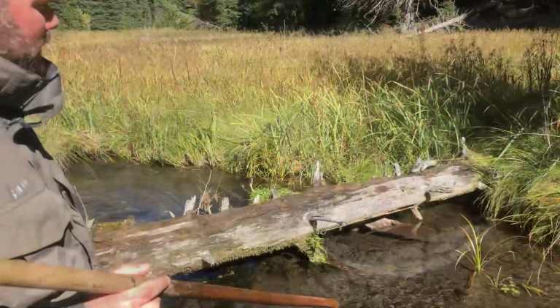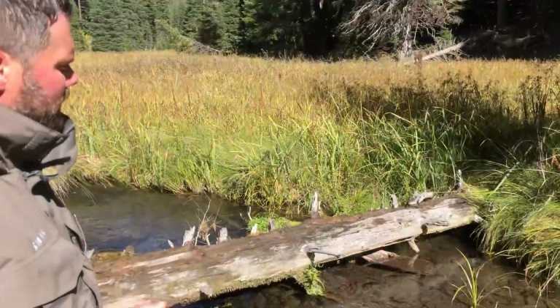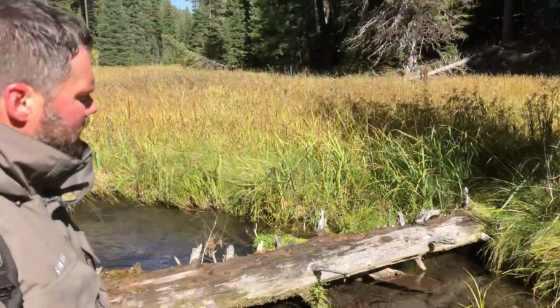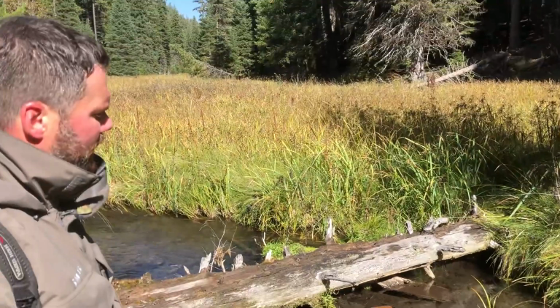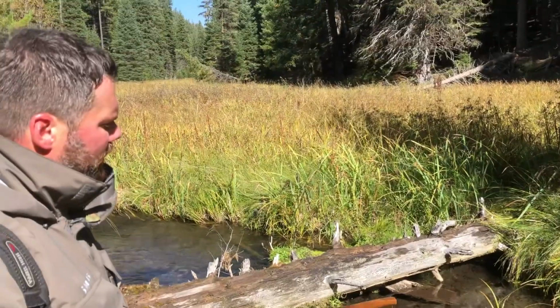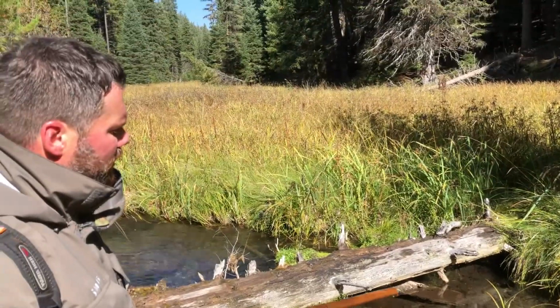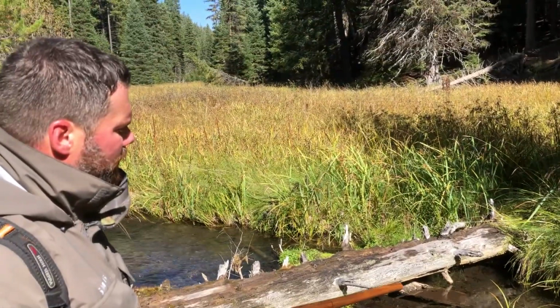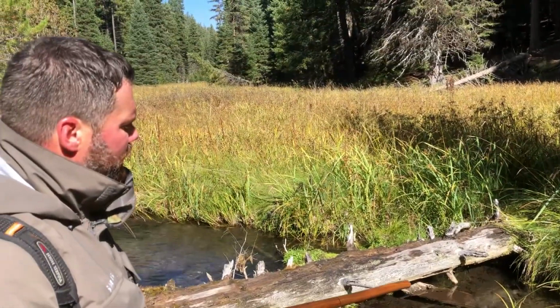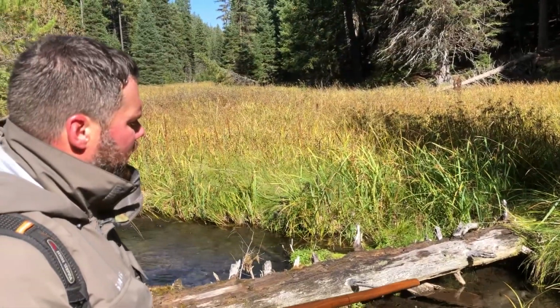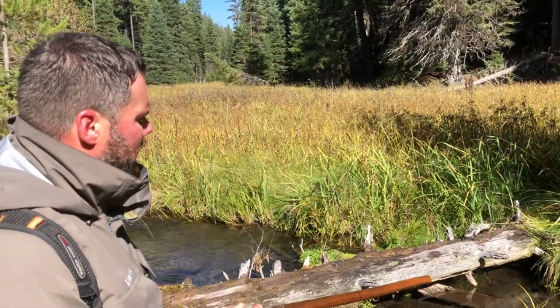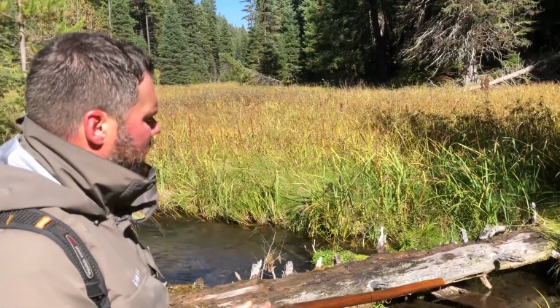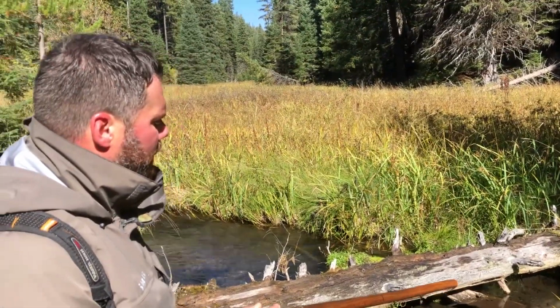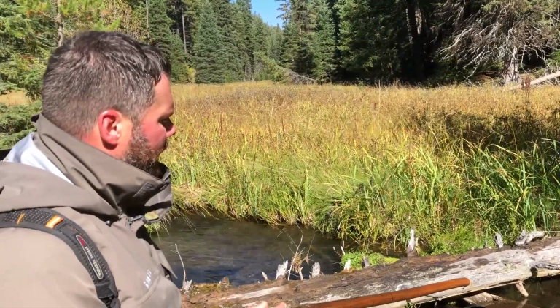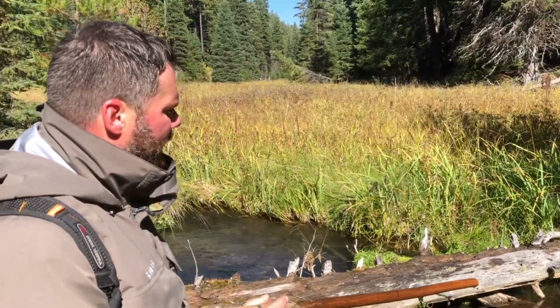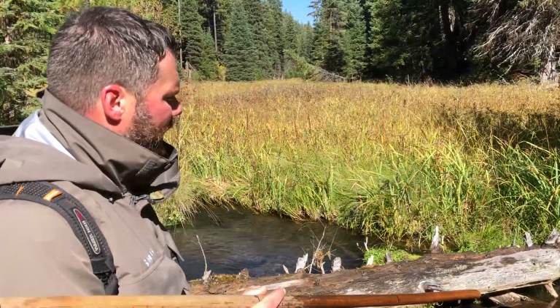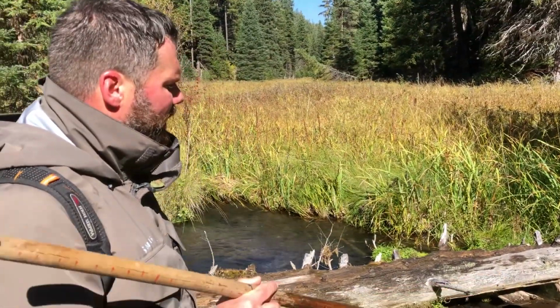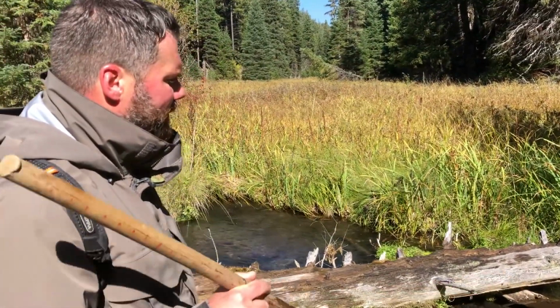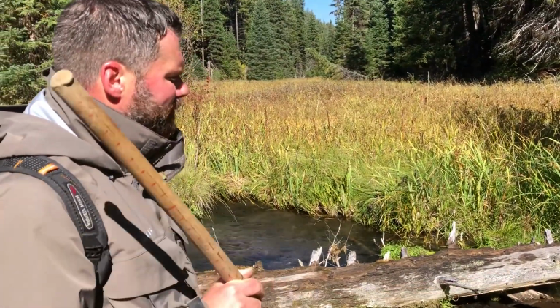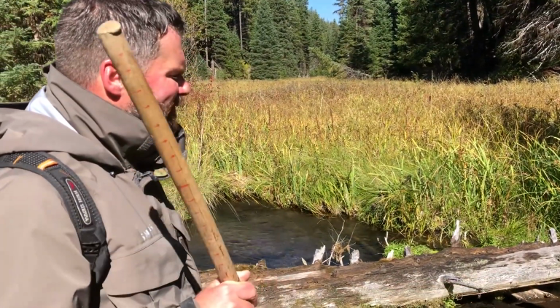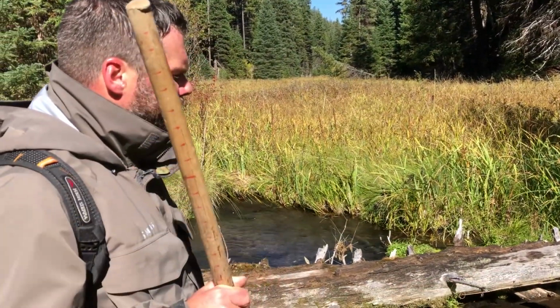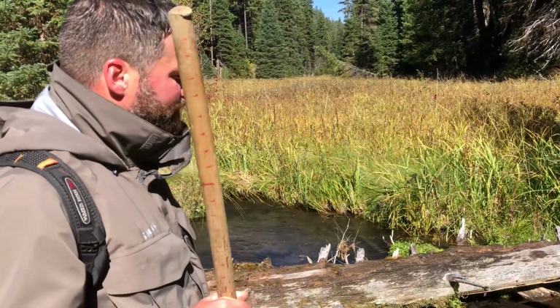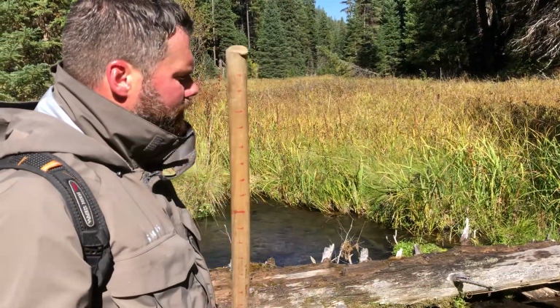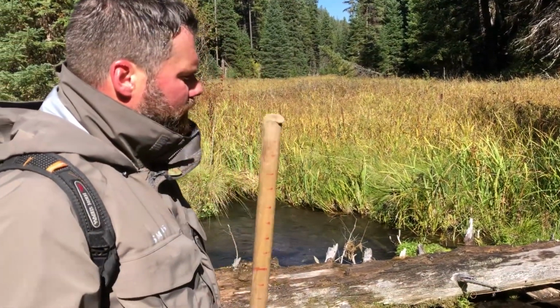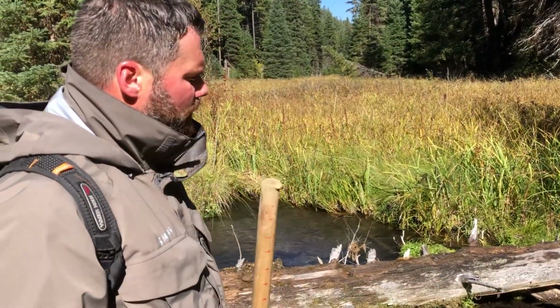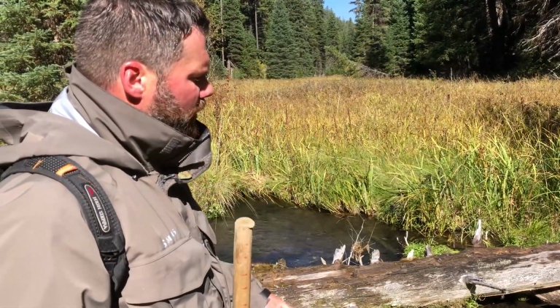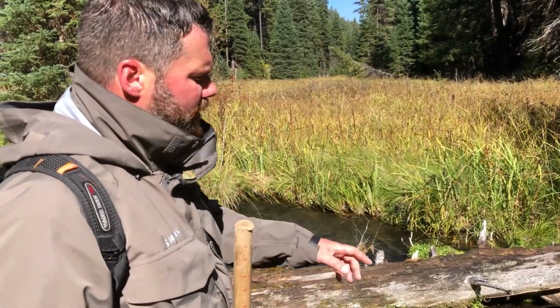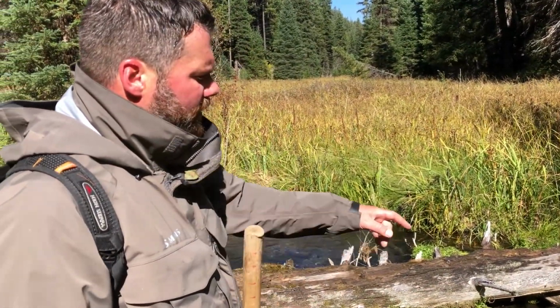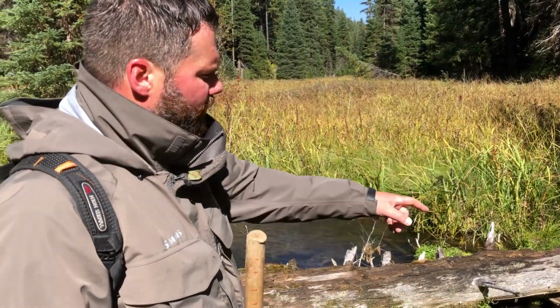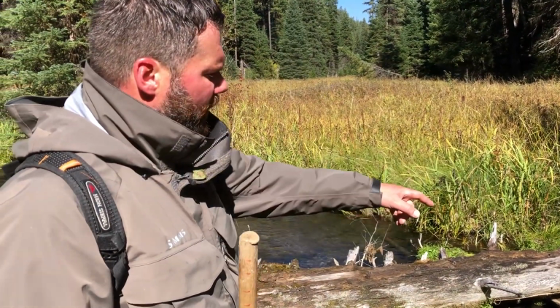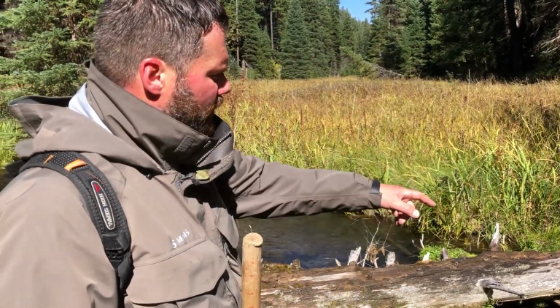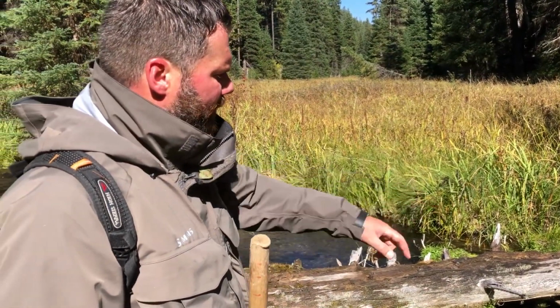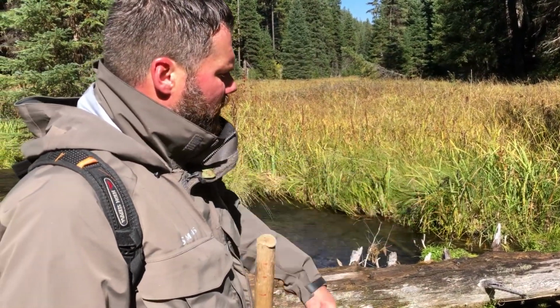Looks like she was digging a little bit right there. I can see some fresh gravel.